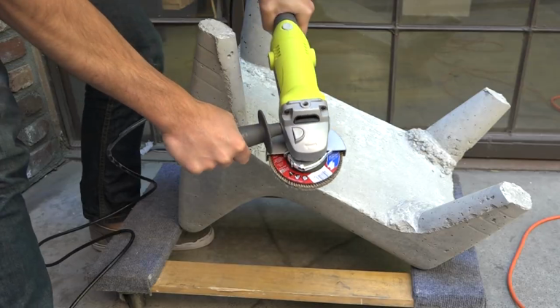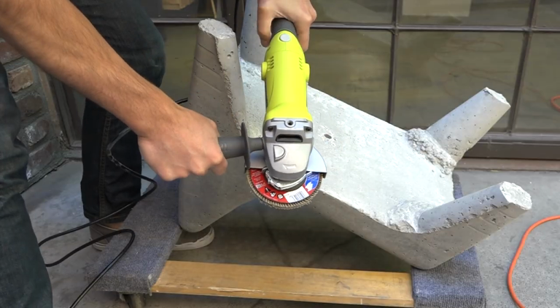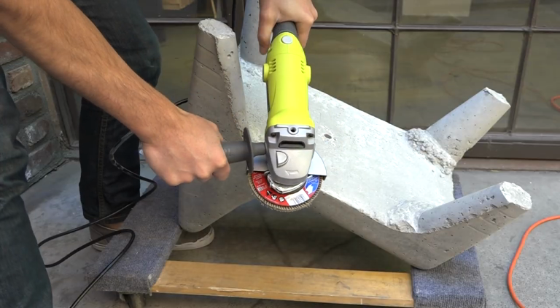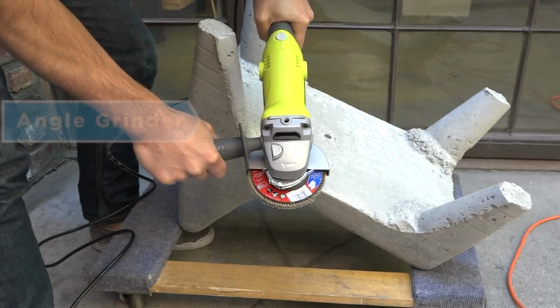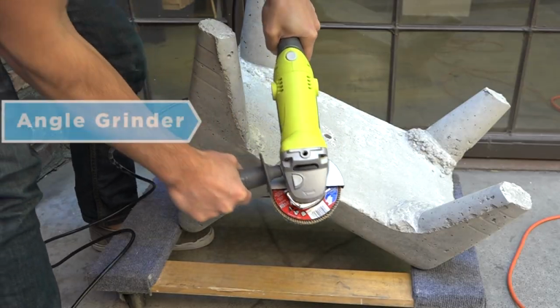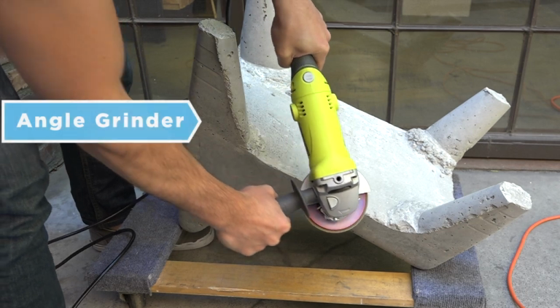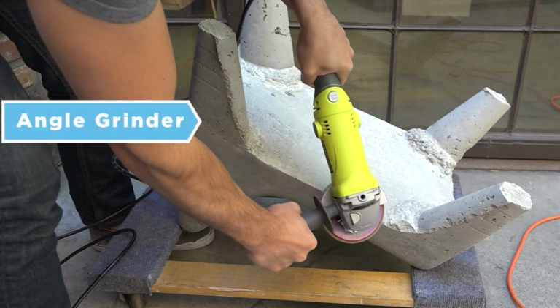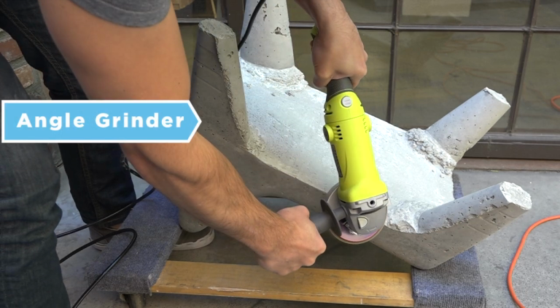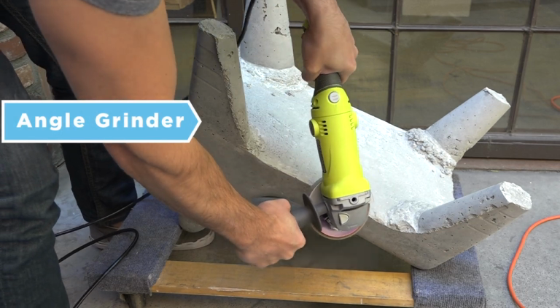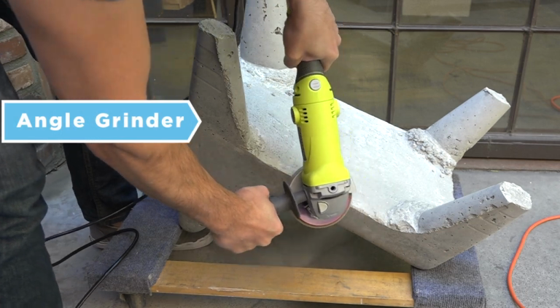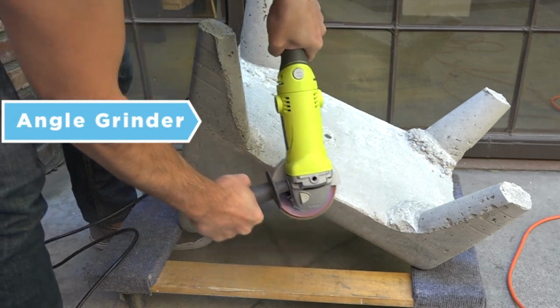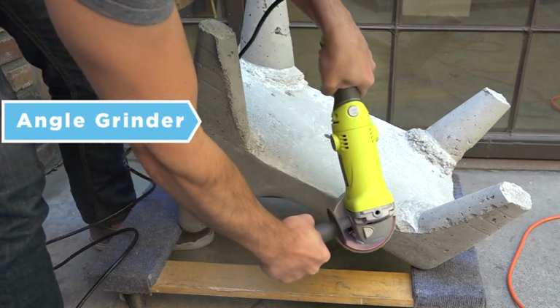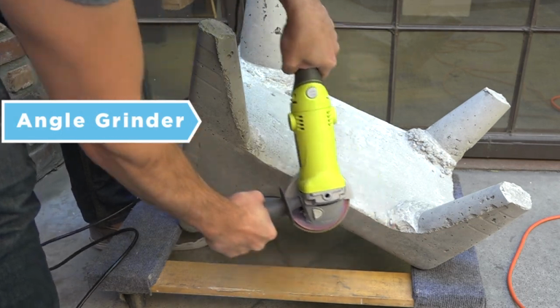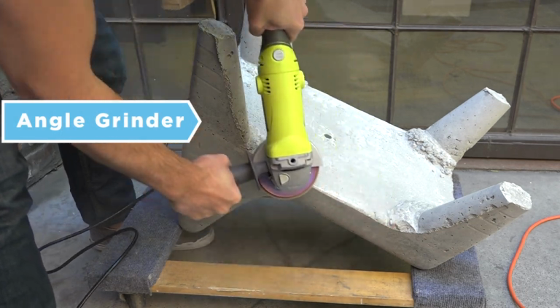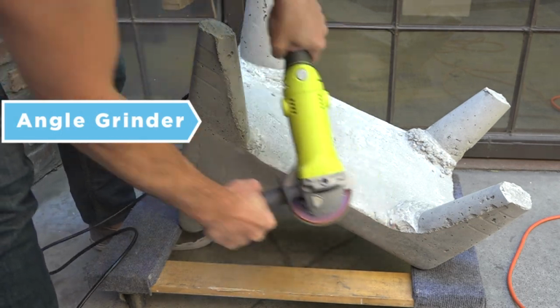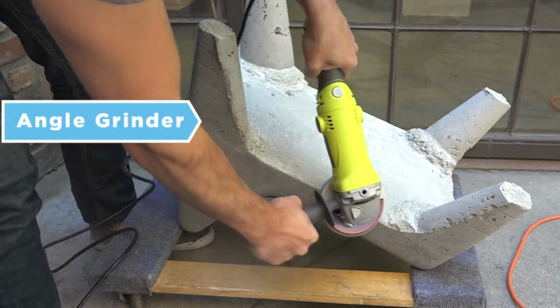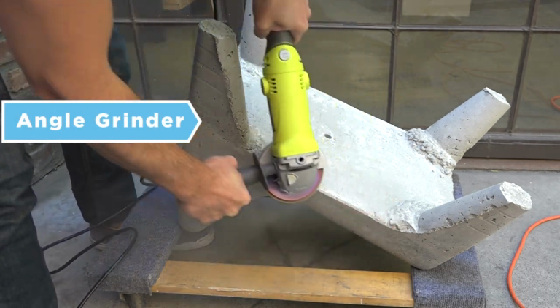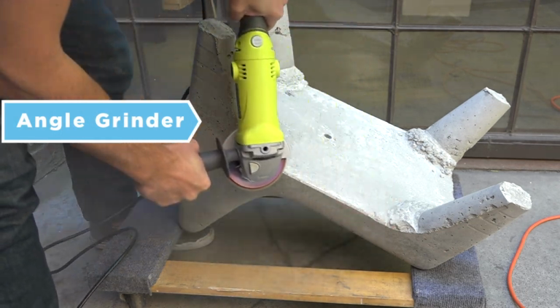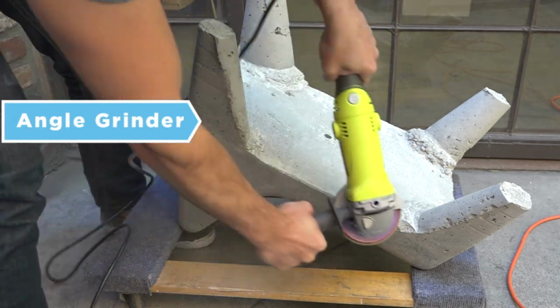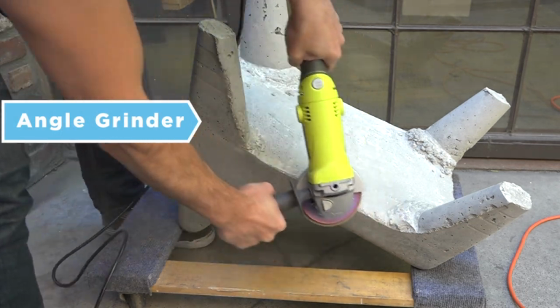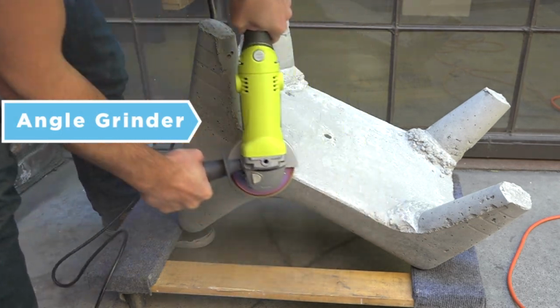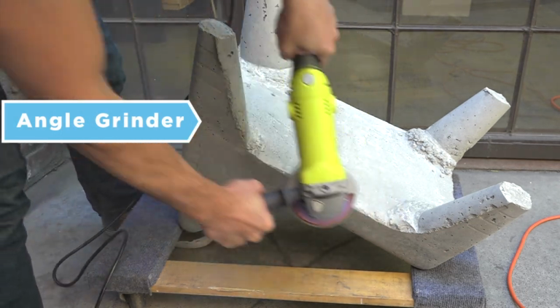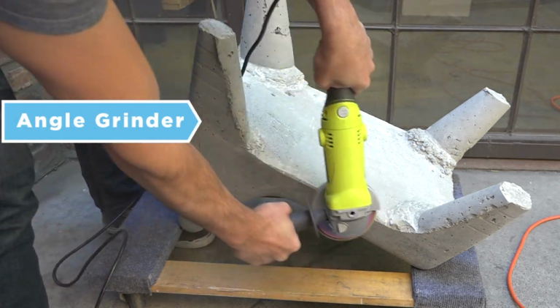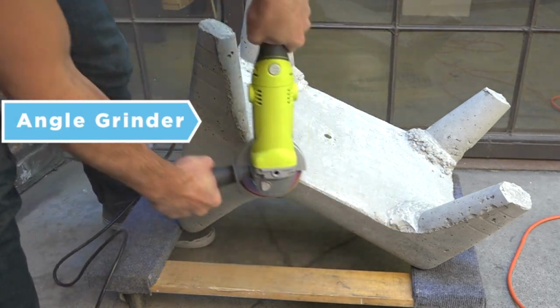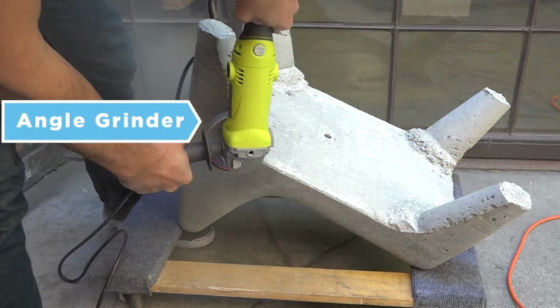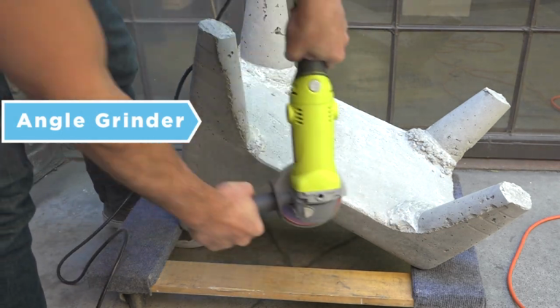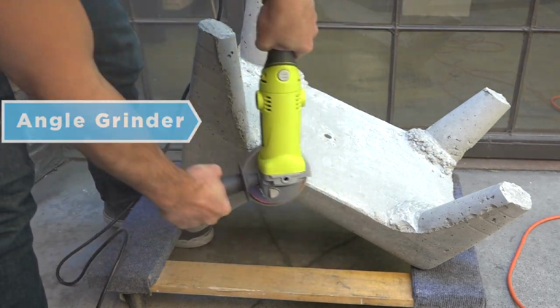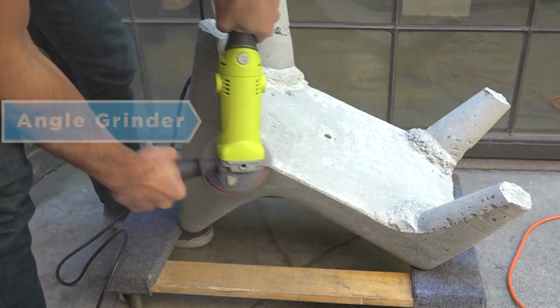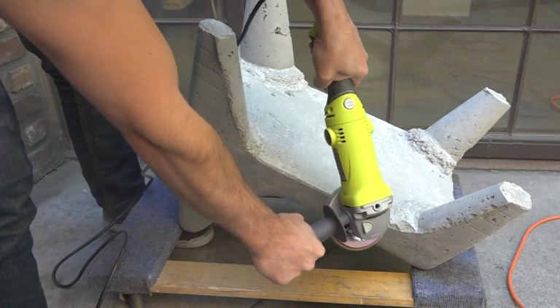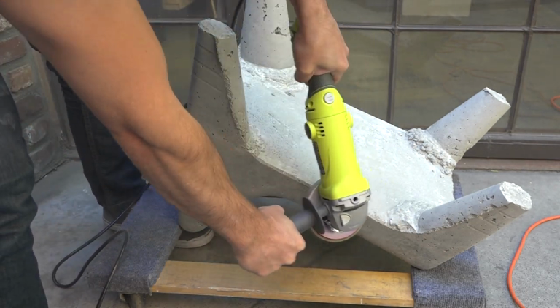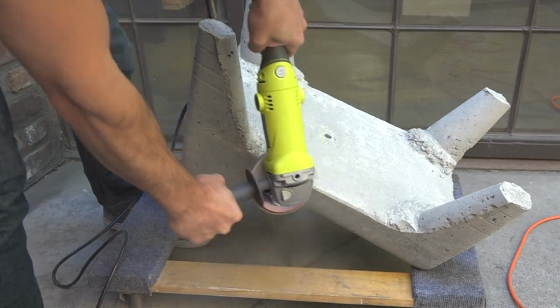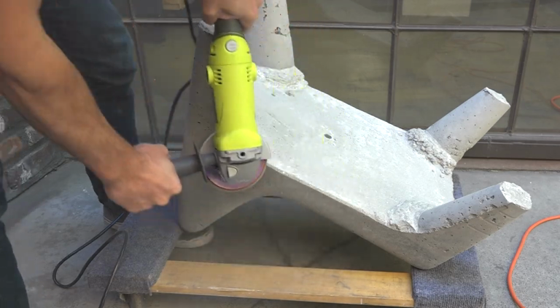The underside of the chair is a little bit rough around the edges, so I used an angle grinder with a flap disc to smooth them down.